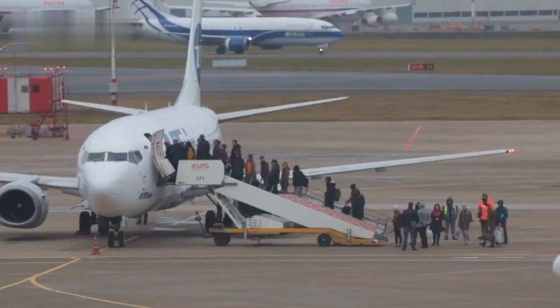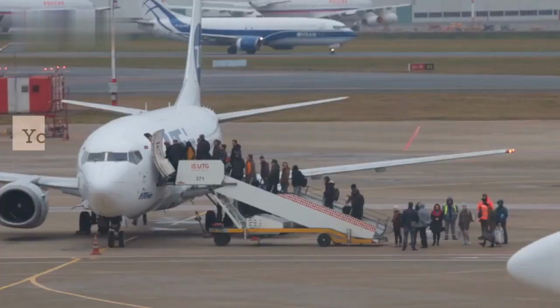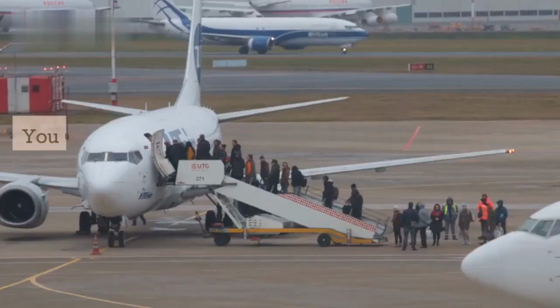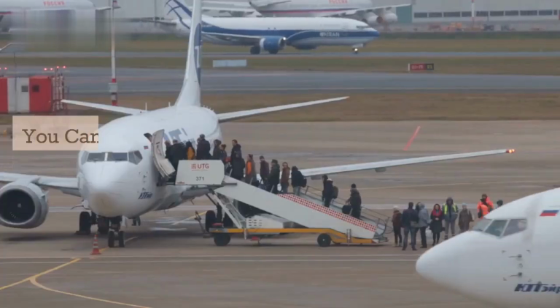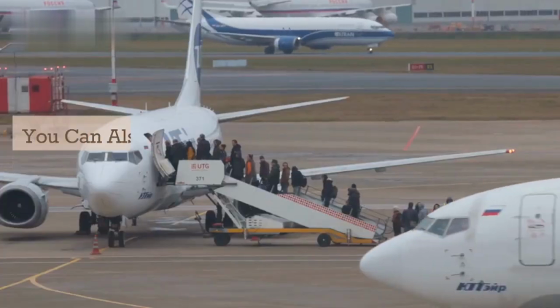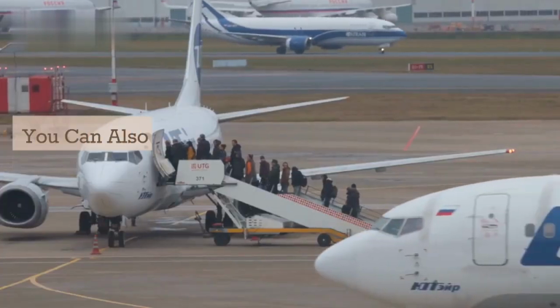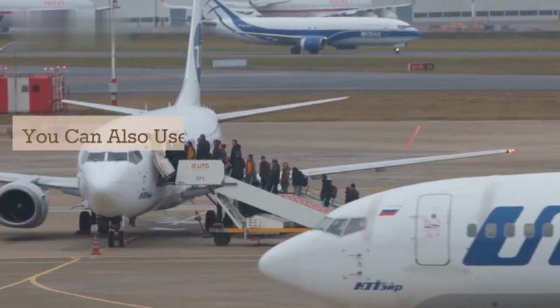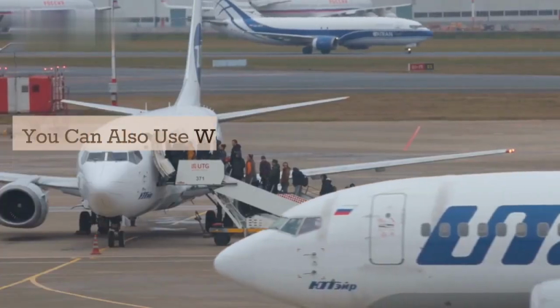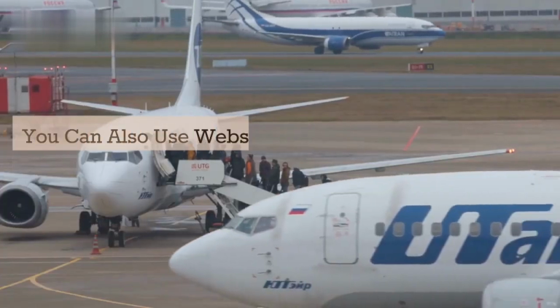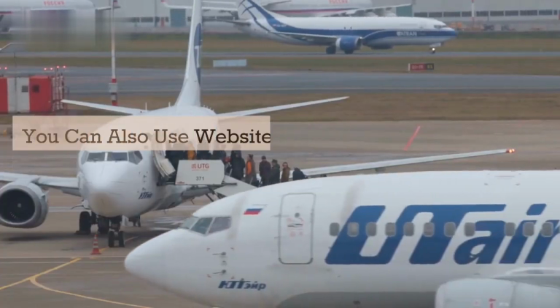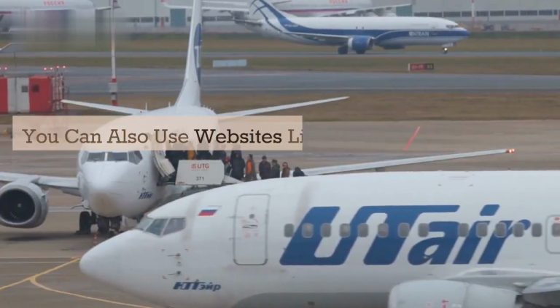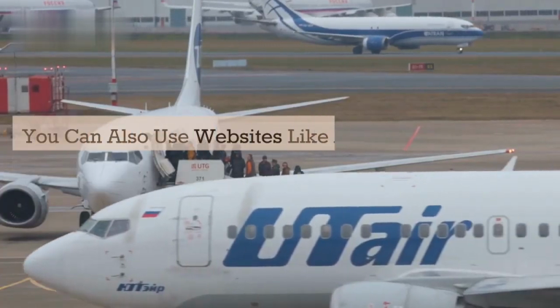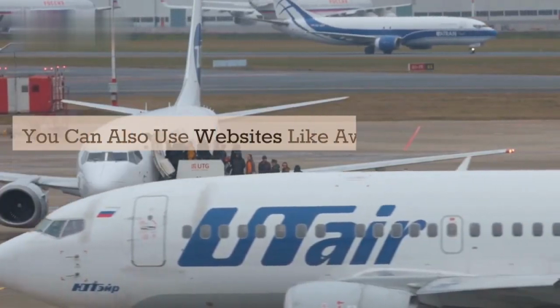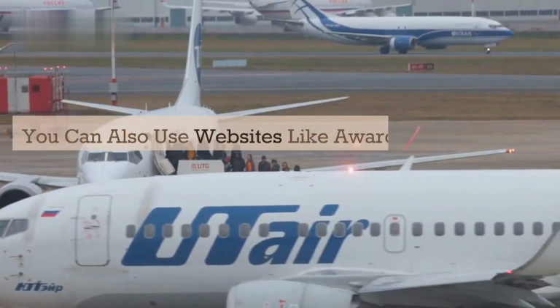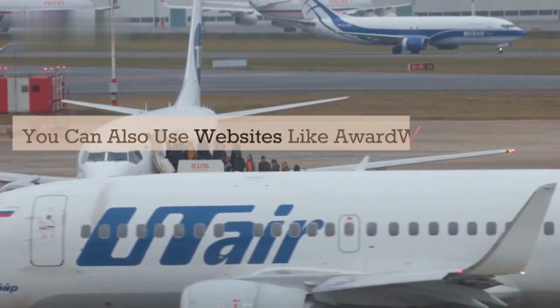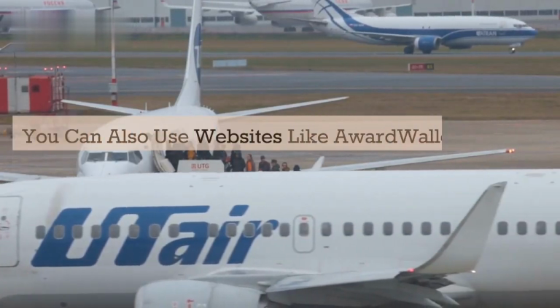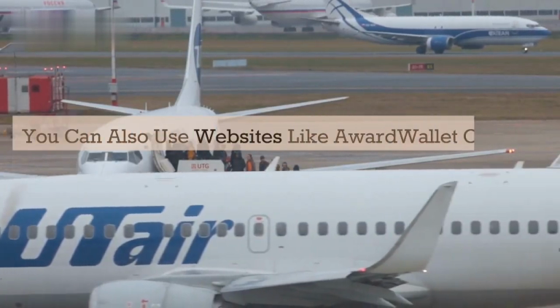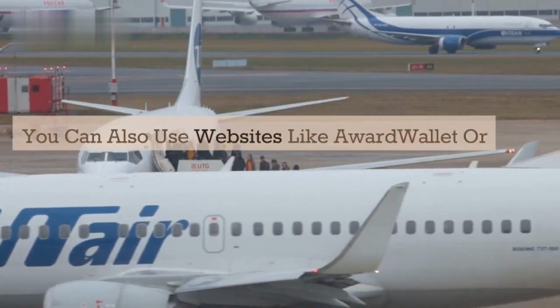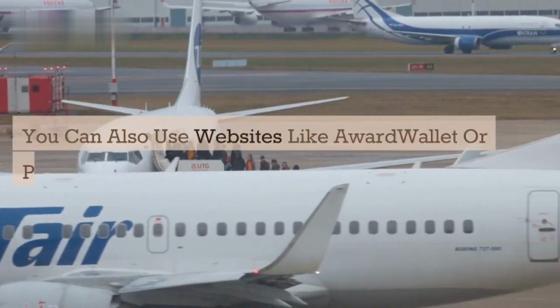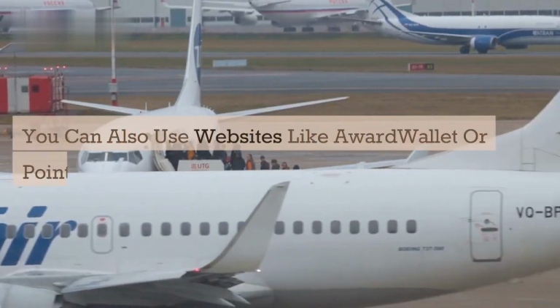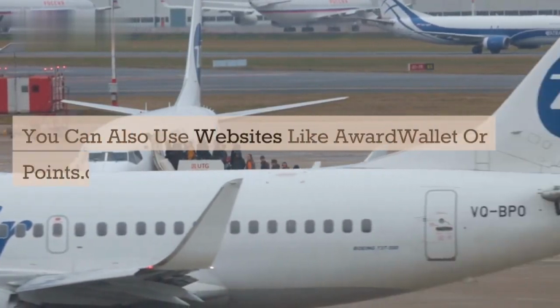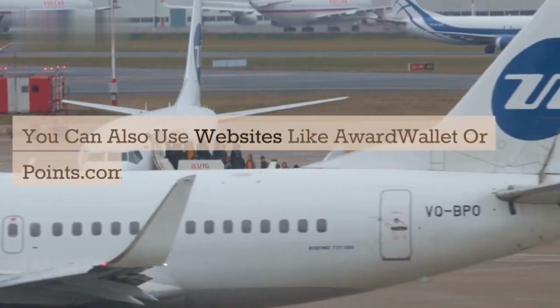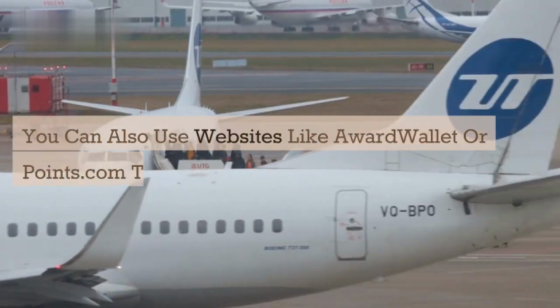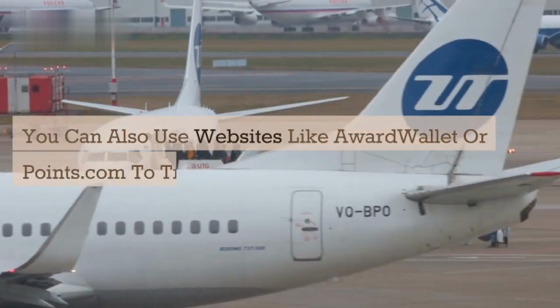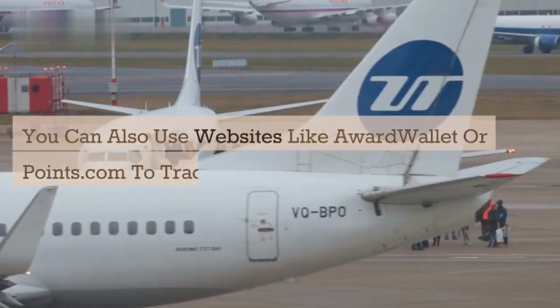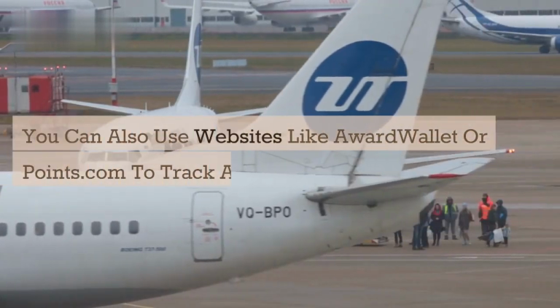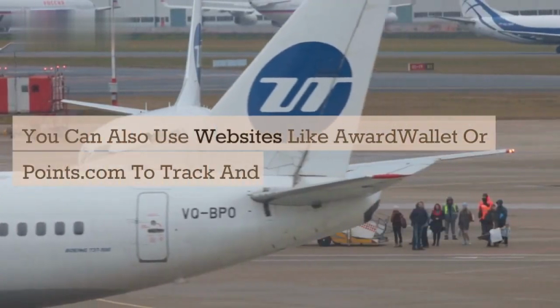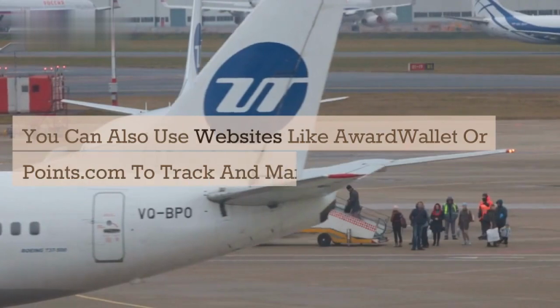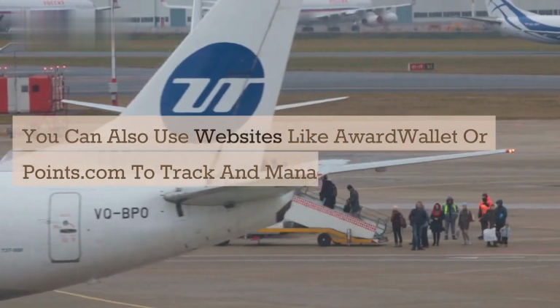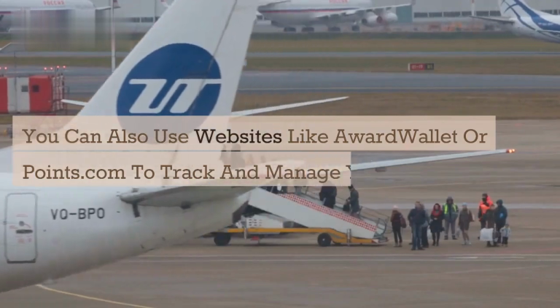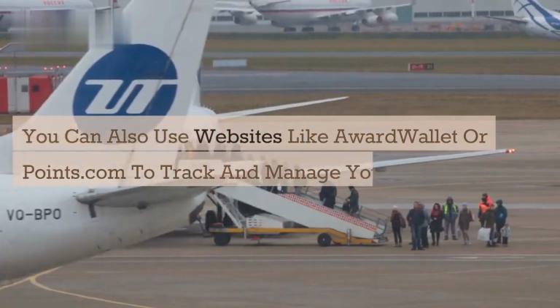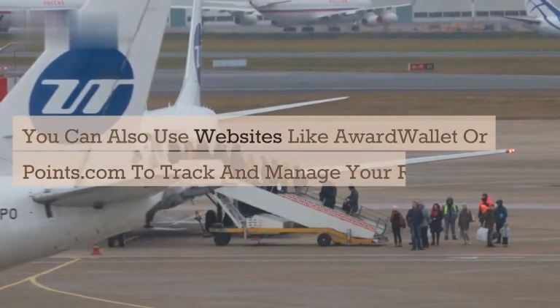You can also use websites like AwardWallet or Points.com to track and manage your rewards.